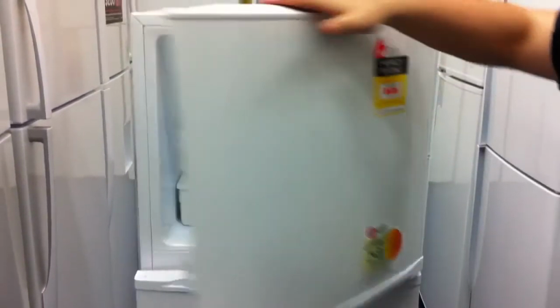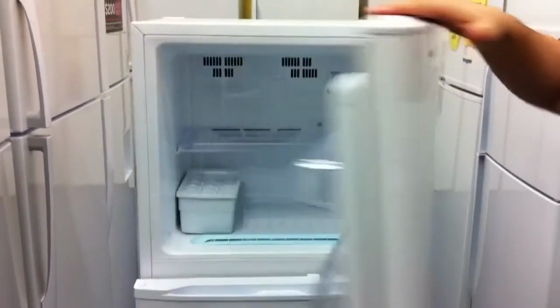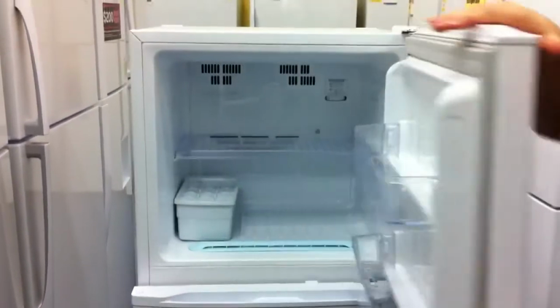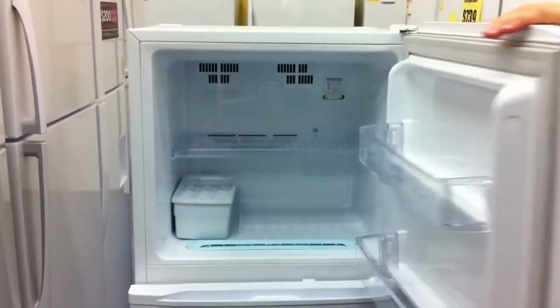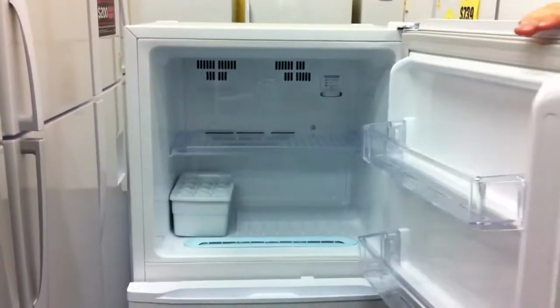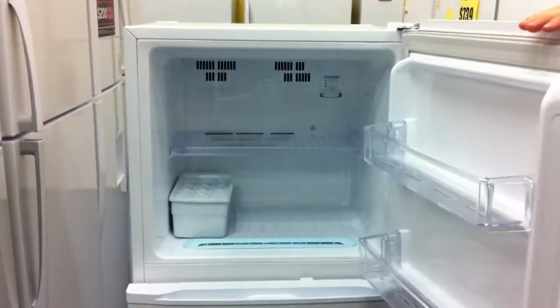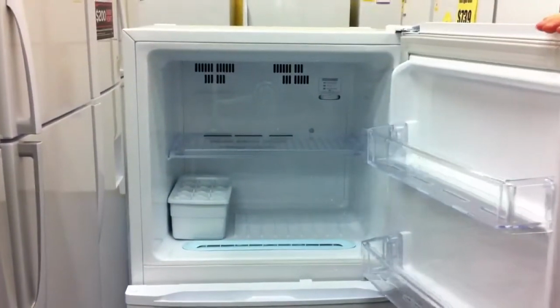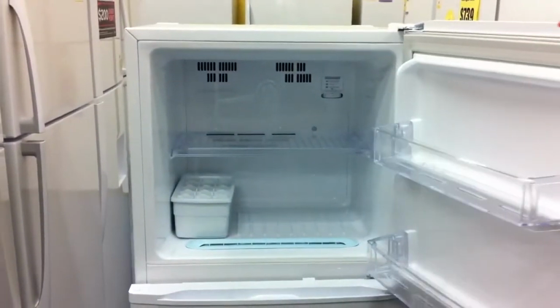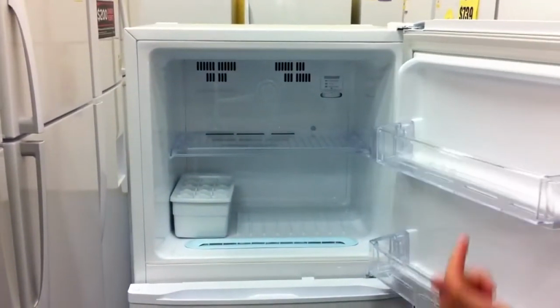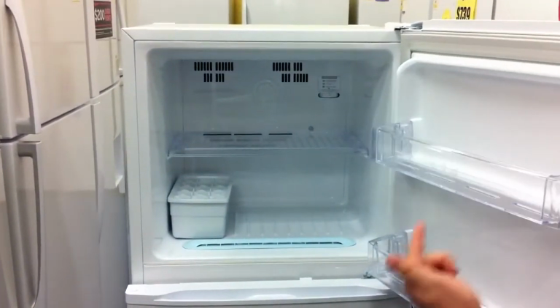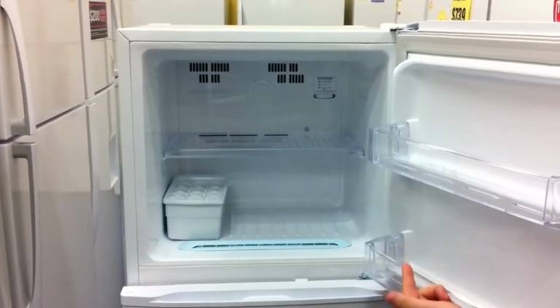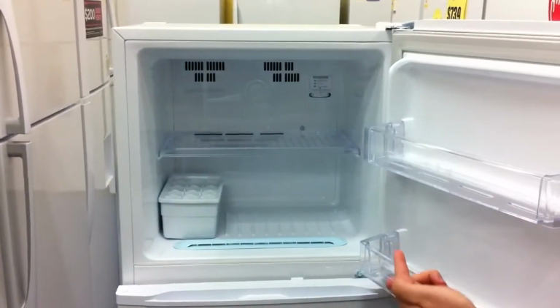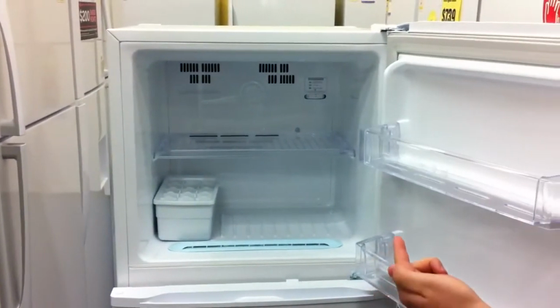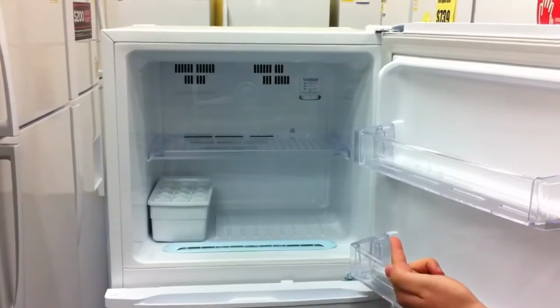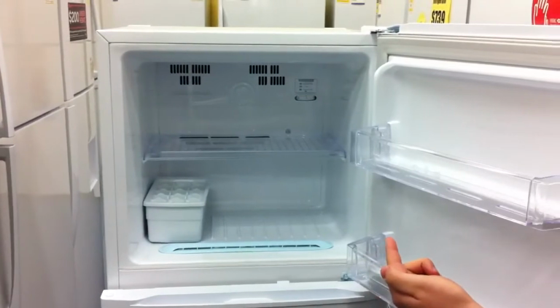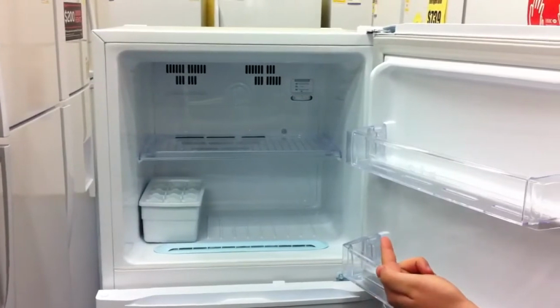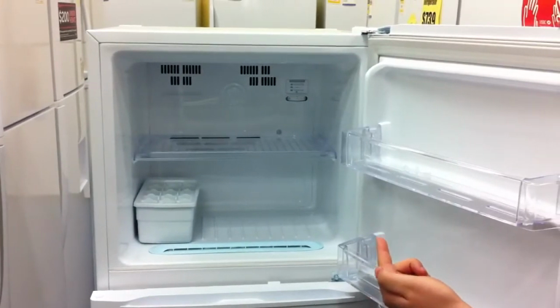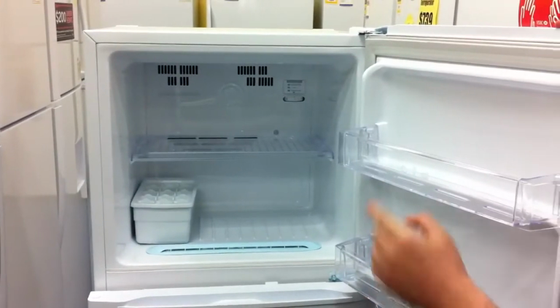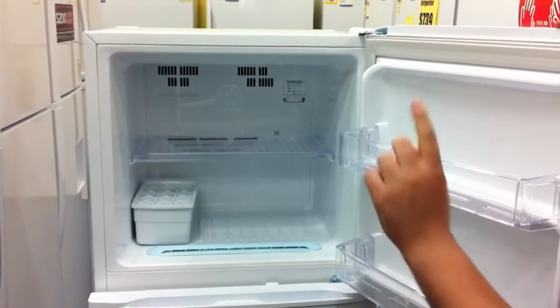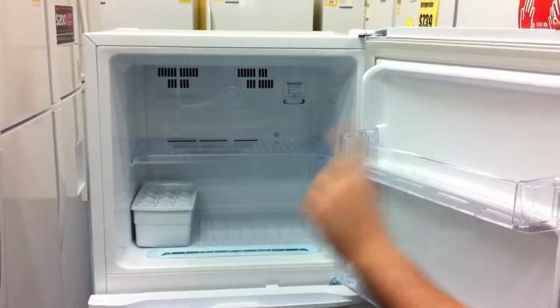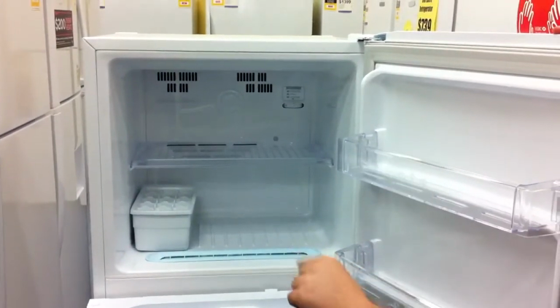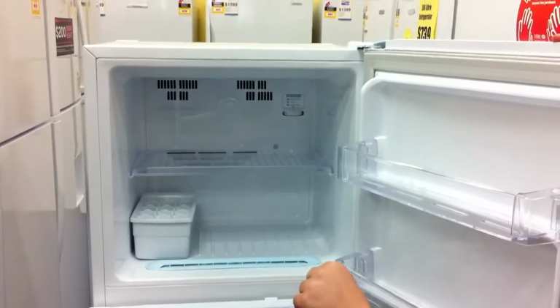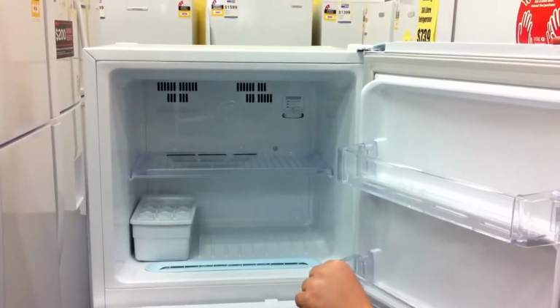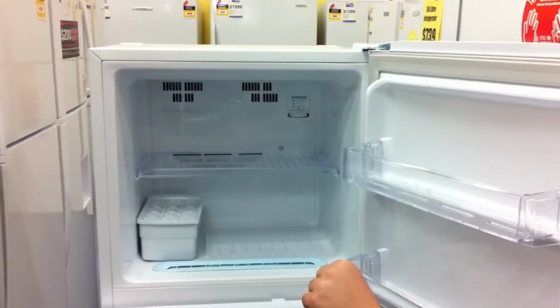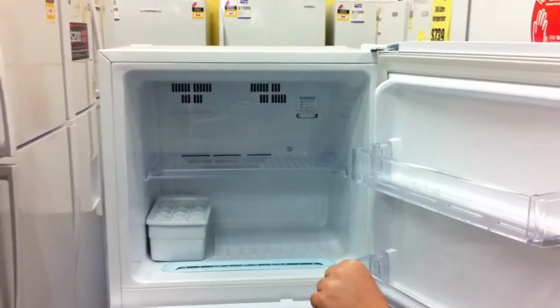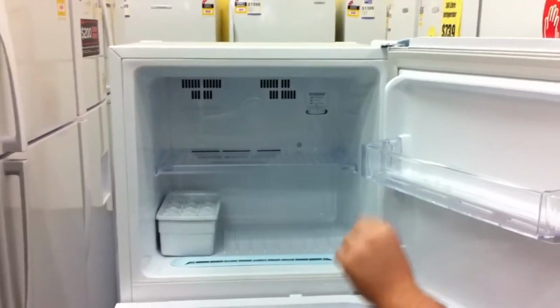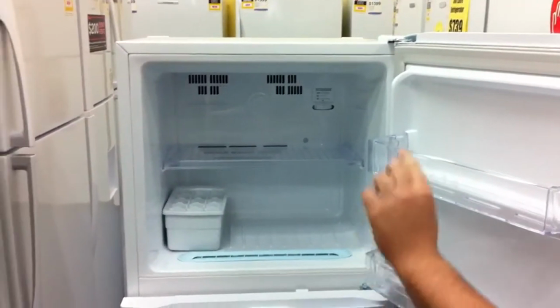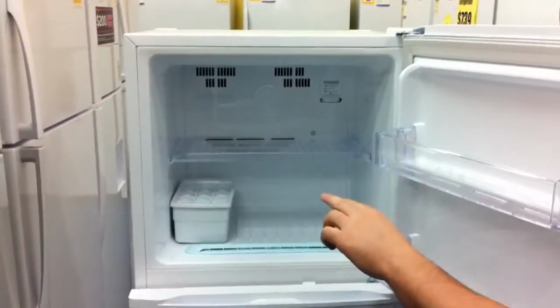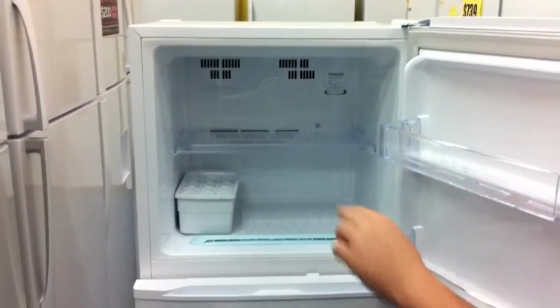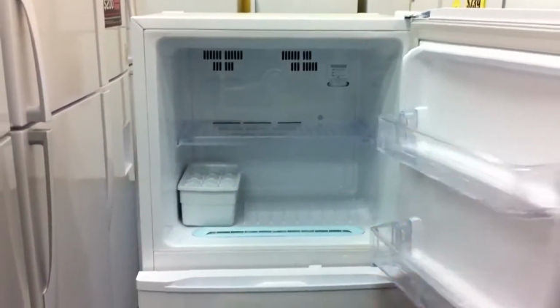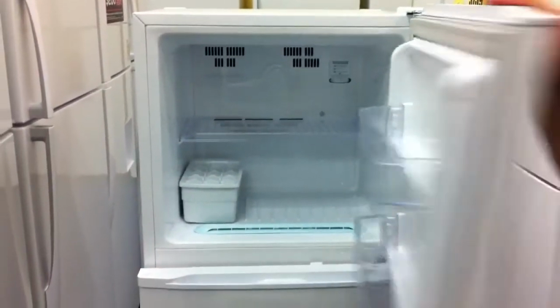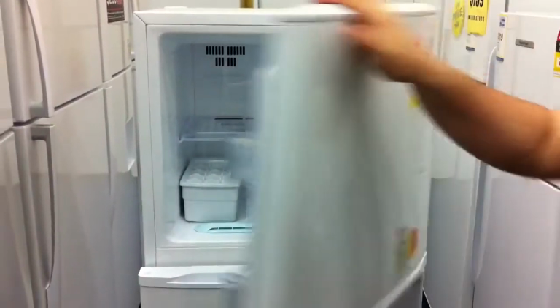You've got the freezer at the top with the individual temperature controls. You've got the ice cube tray with the bucket as well.